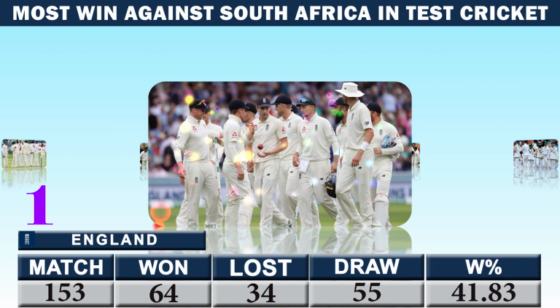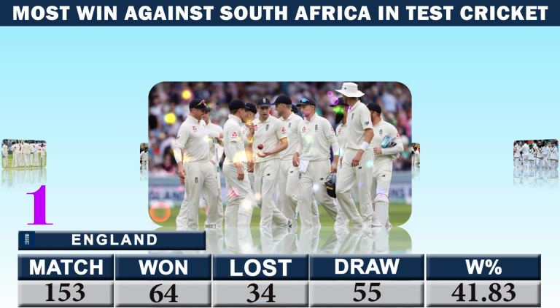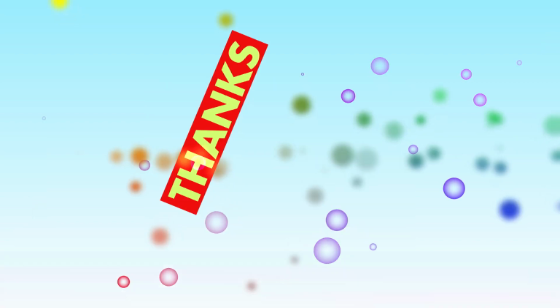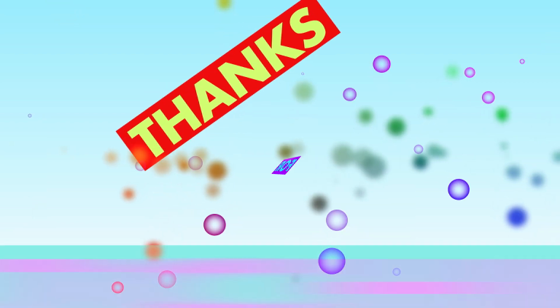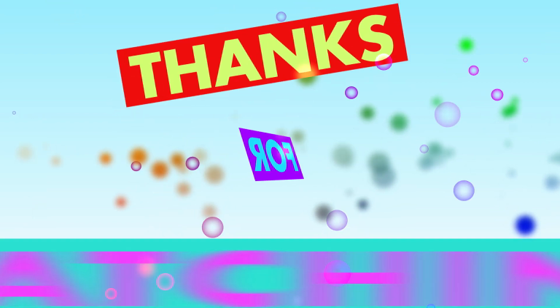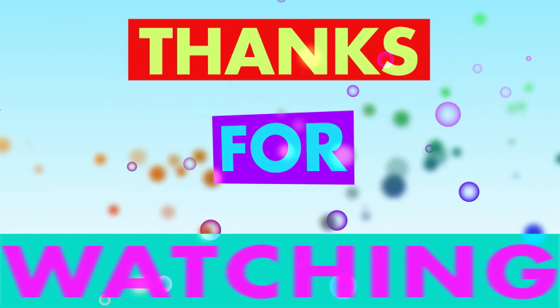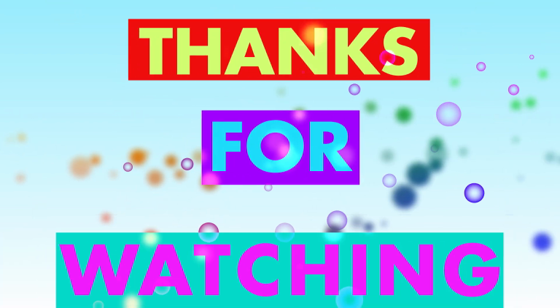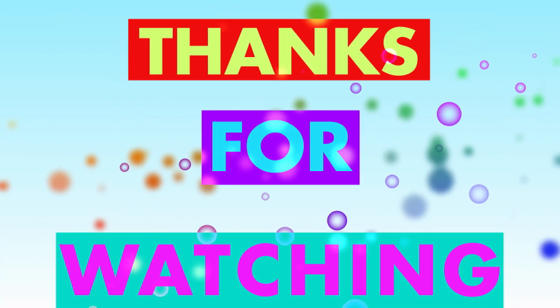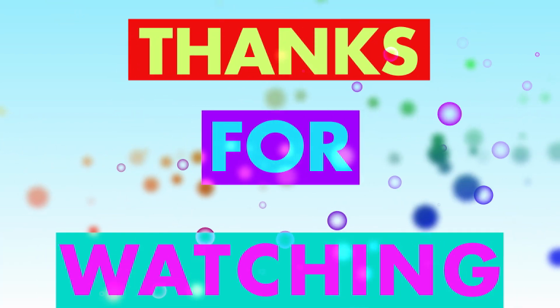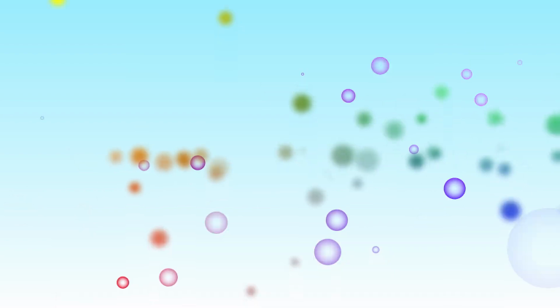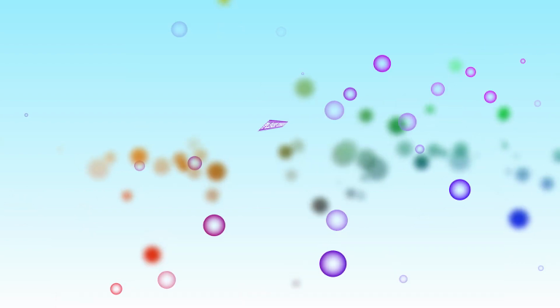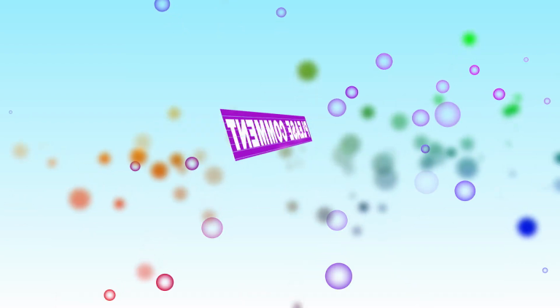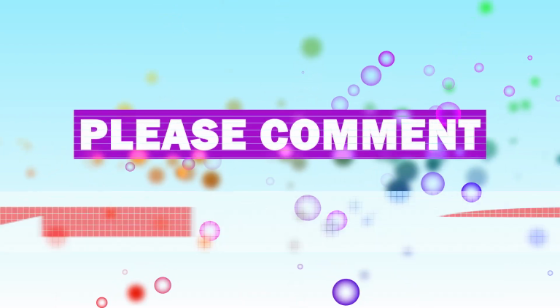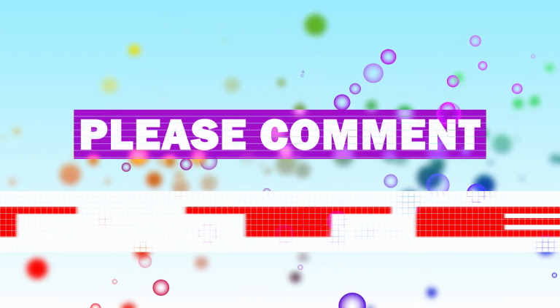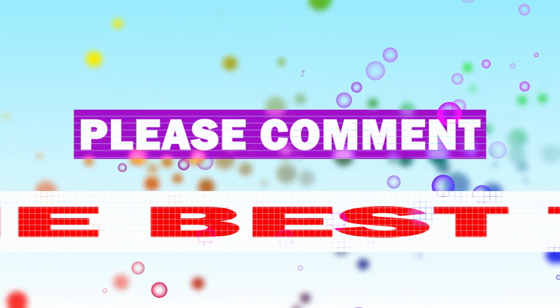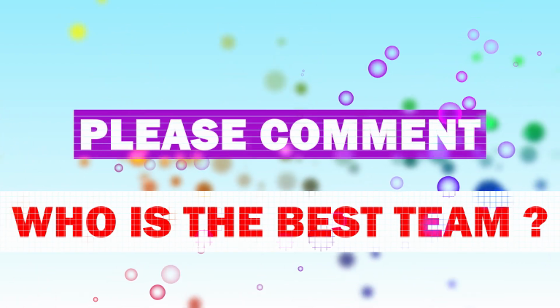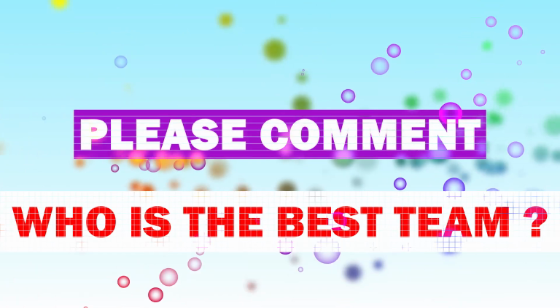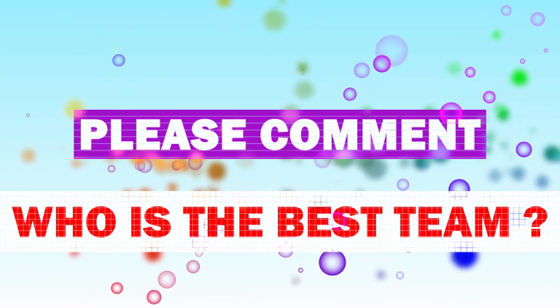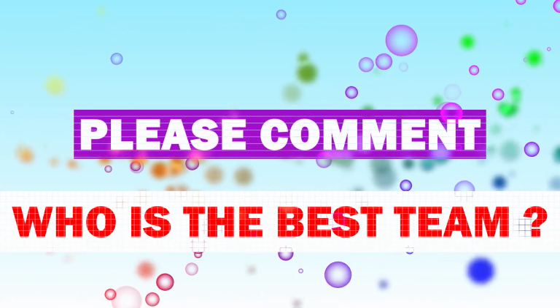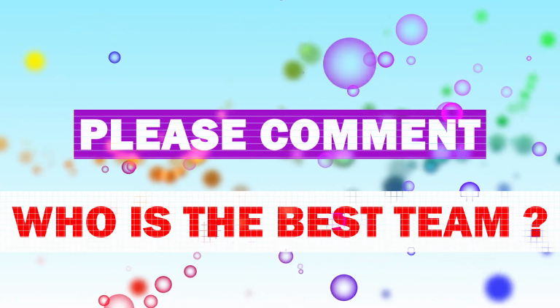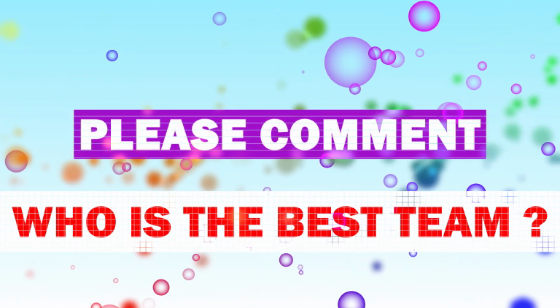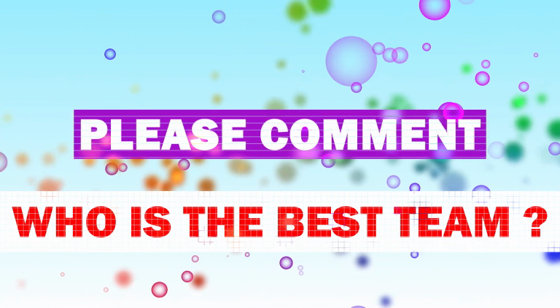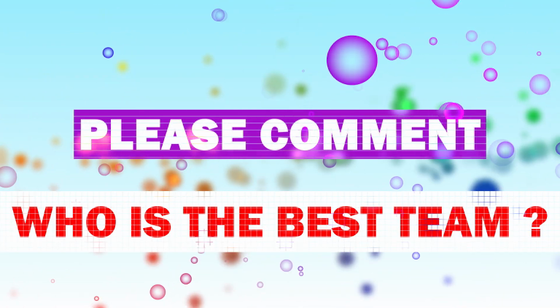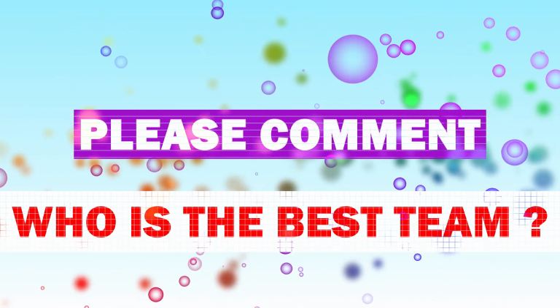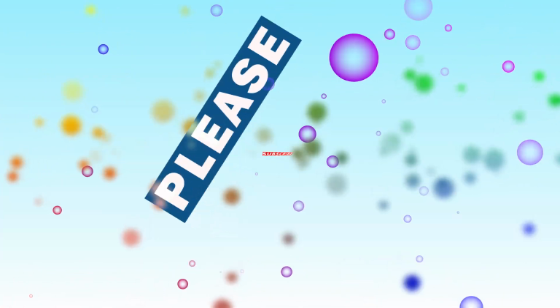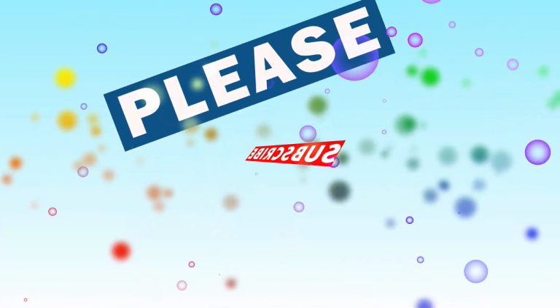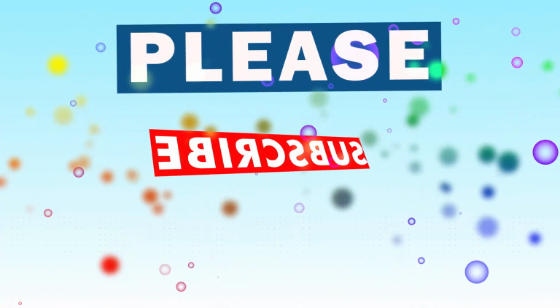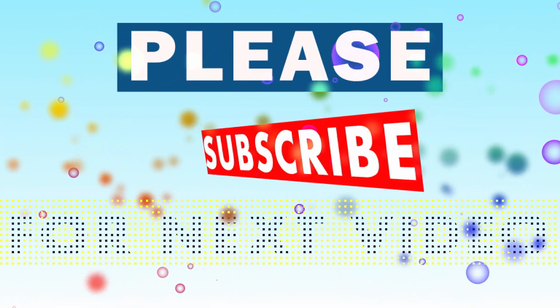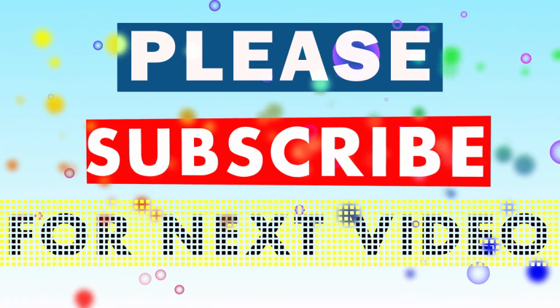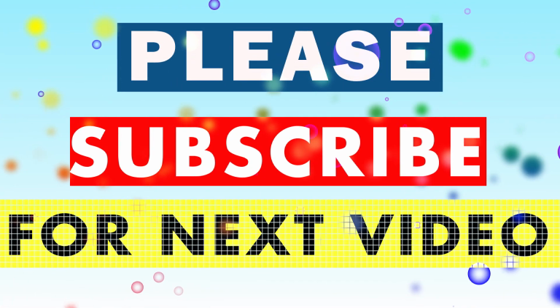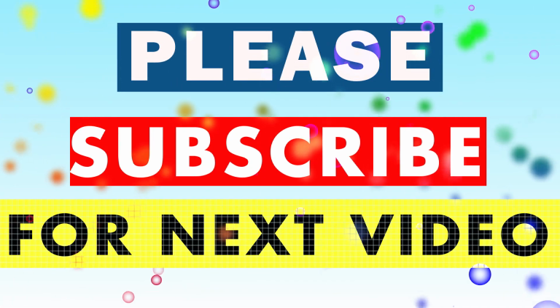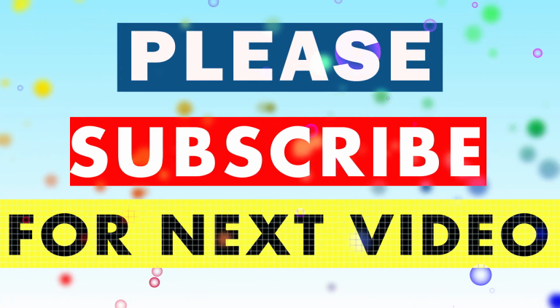Thanks for watching. Please comment with the best team. If you enjoy this video, please like and subscribe for the next video.